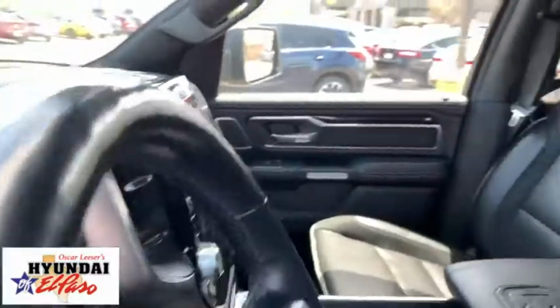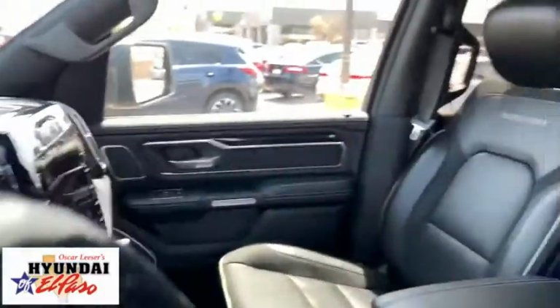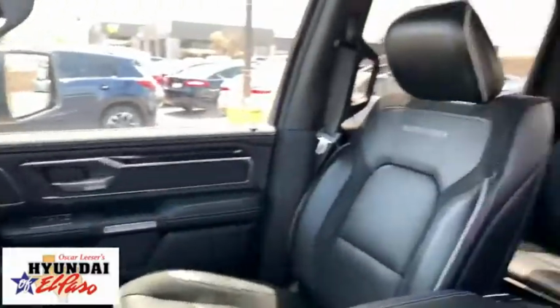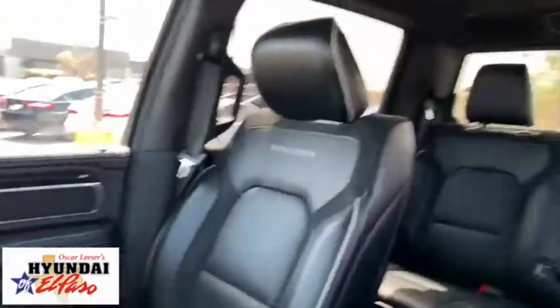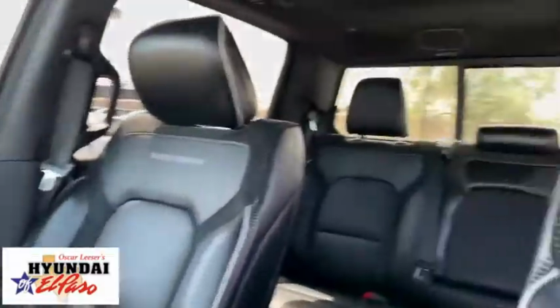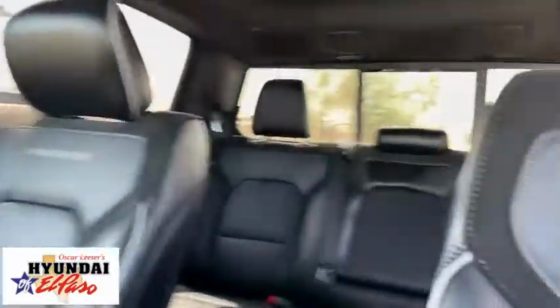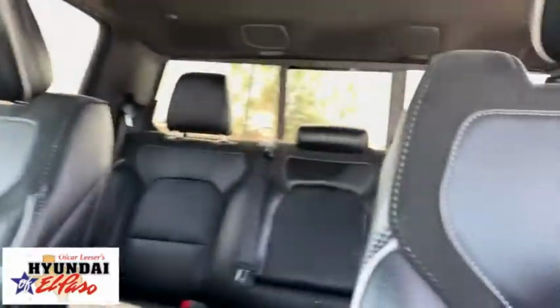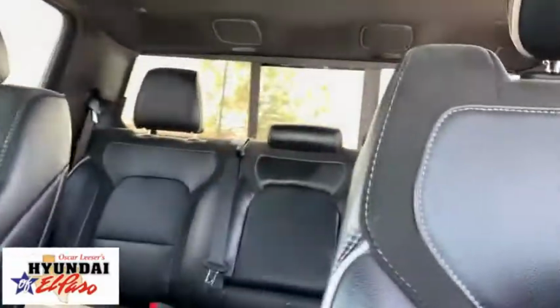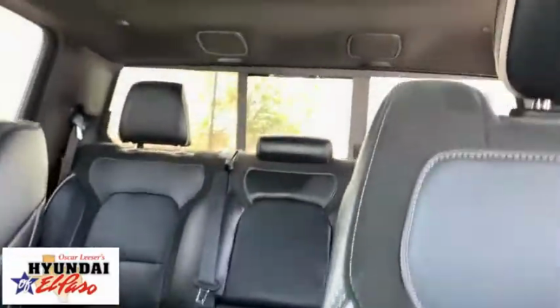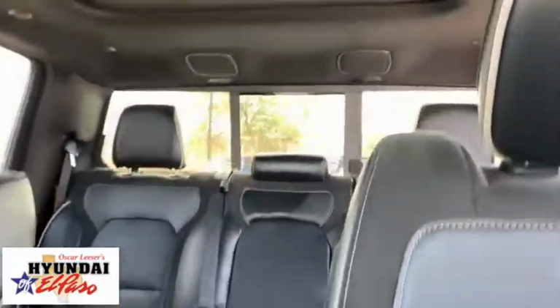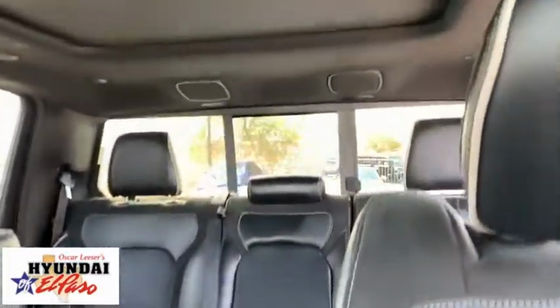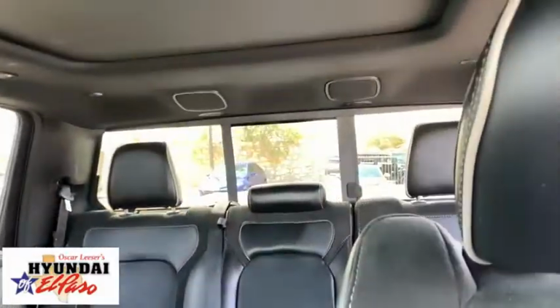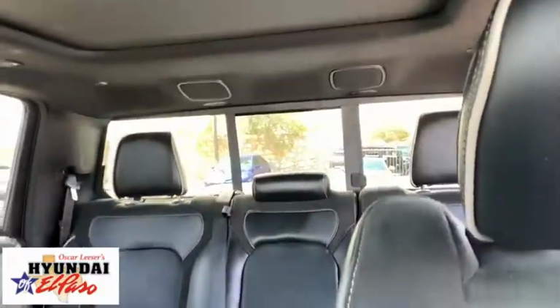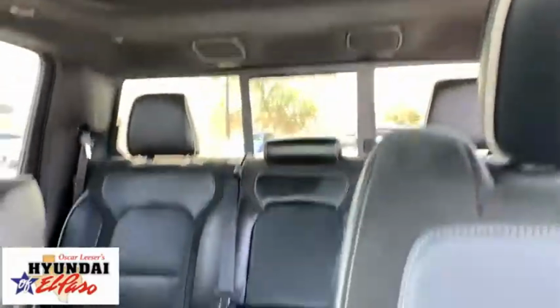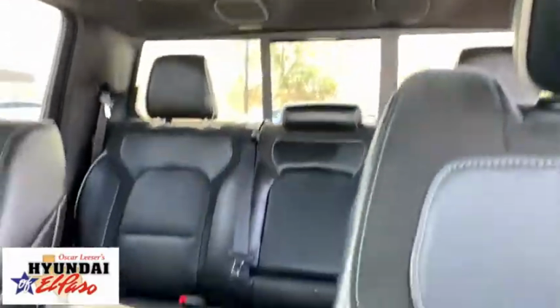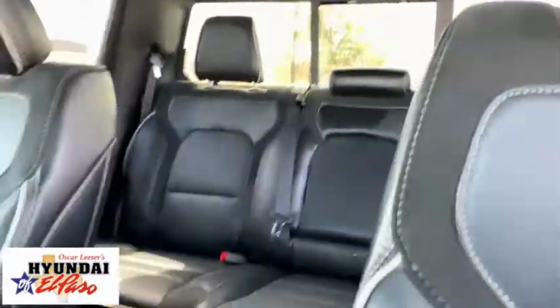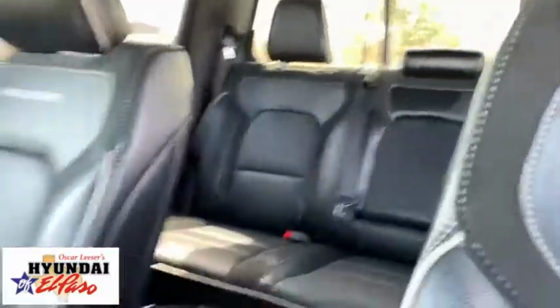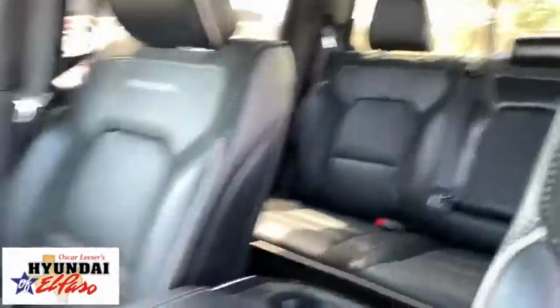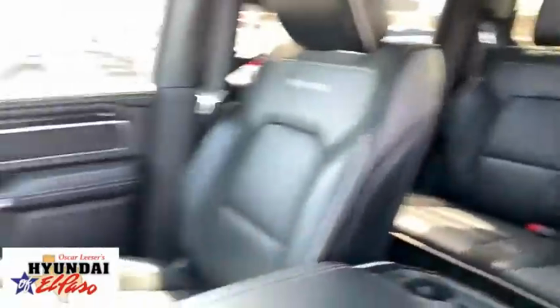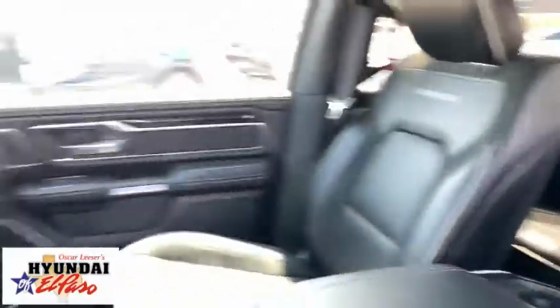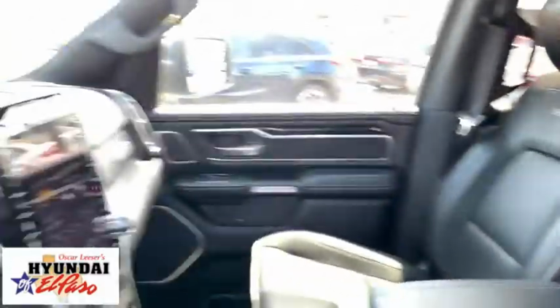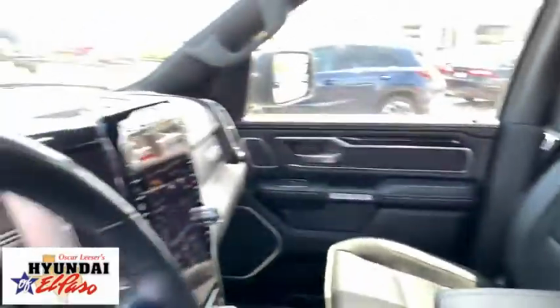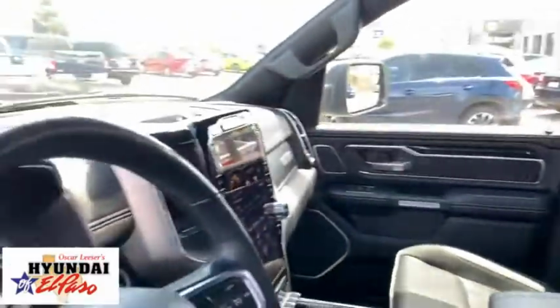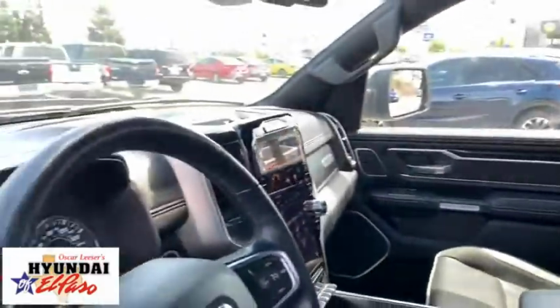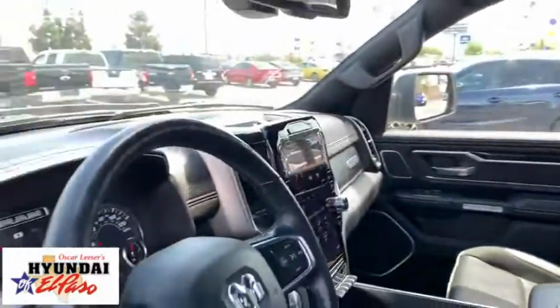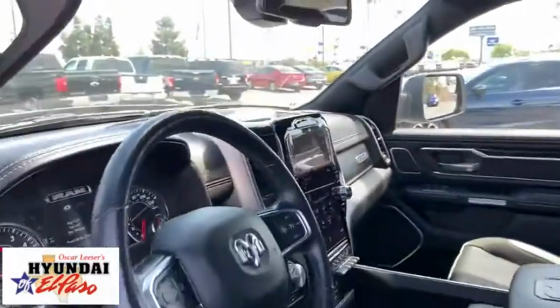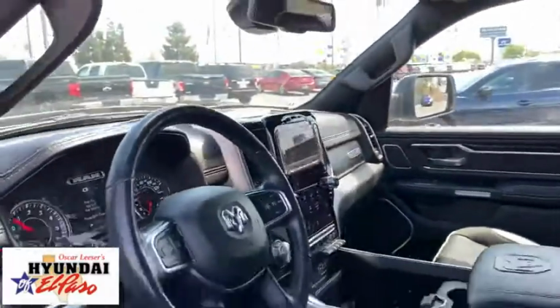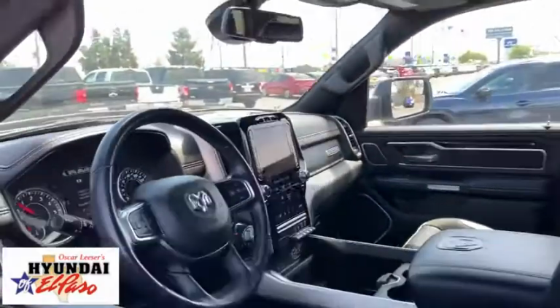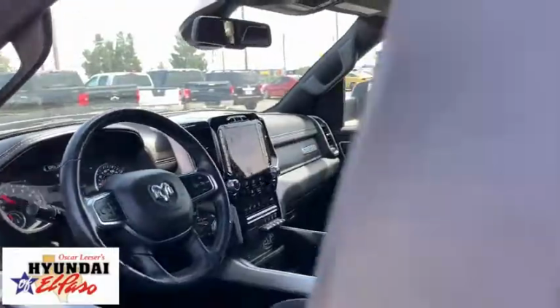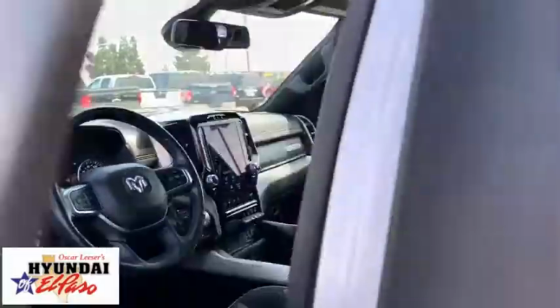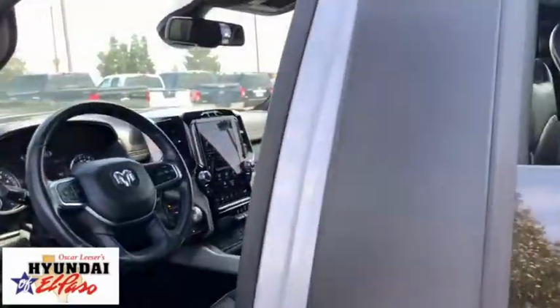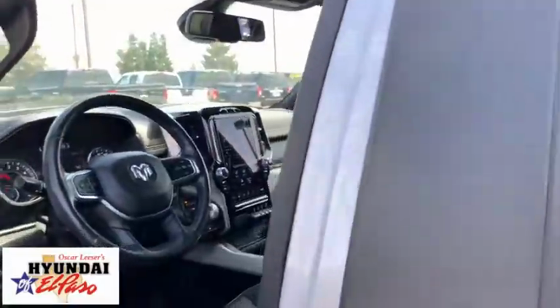This vehicle has less than 45,000 miles. Here are some of this vehicle's great options.